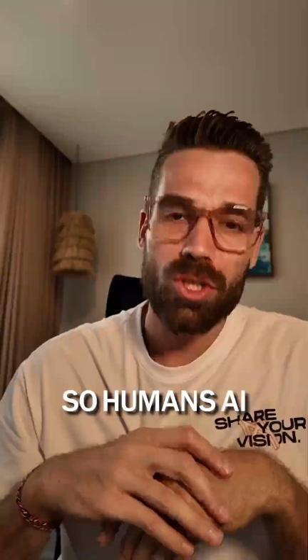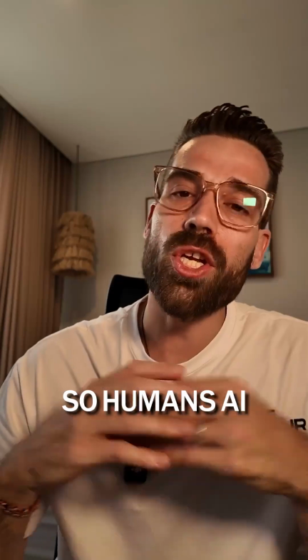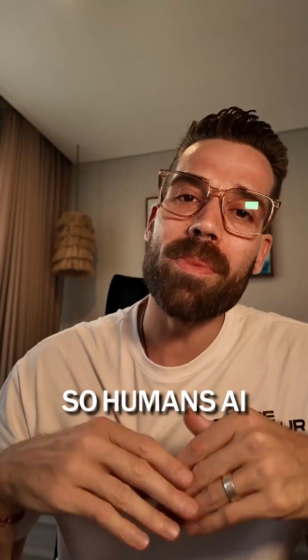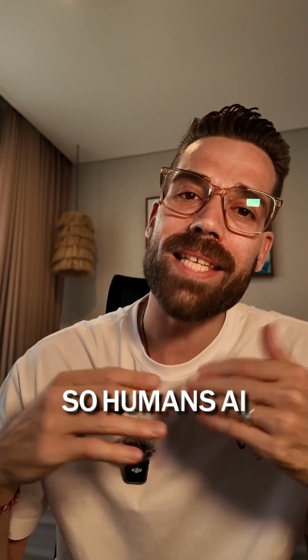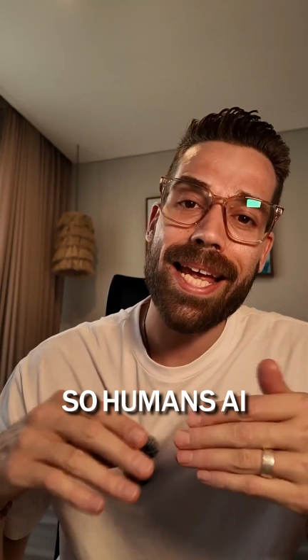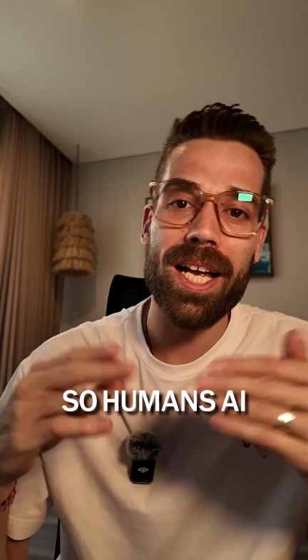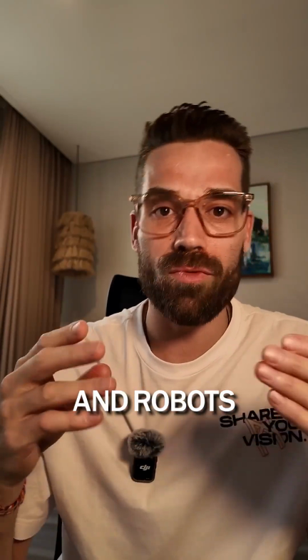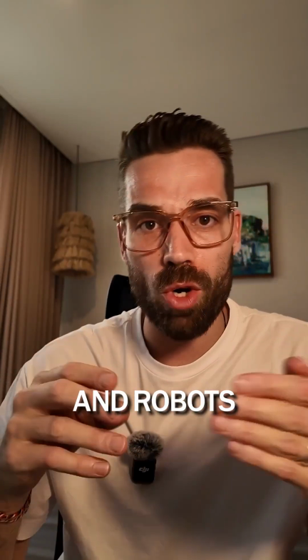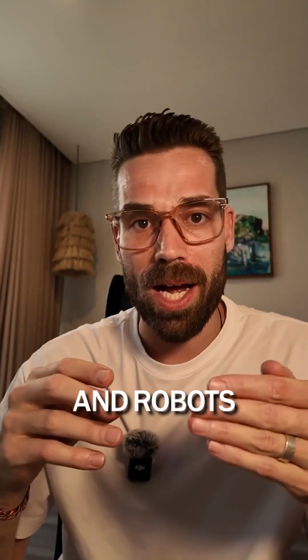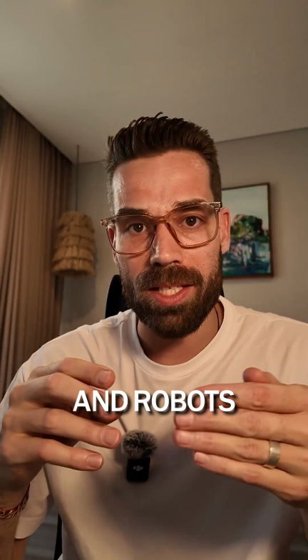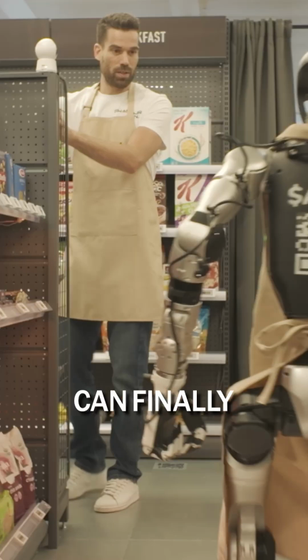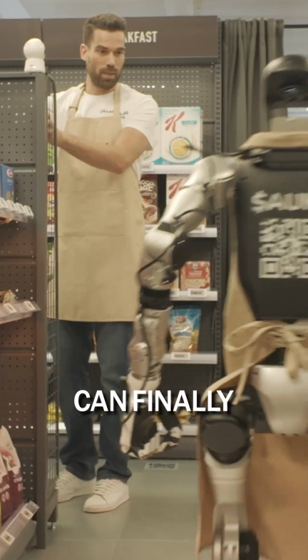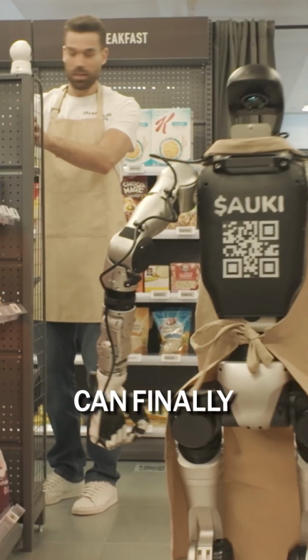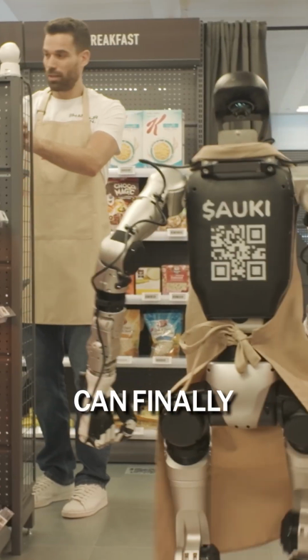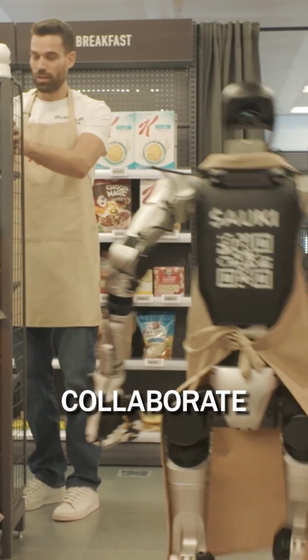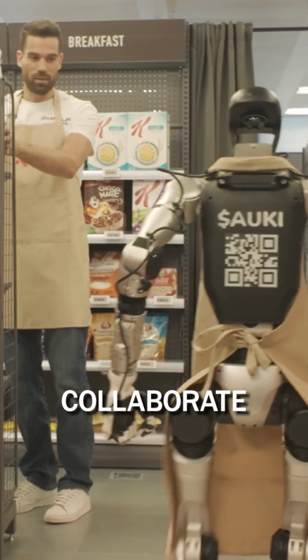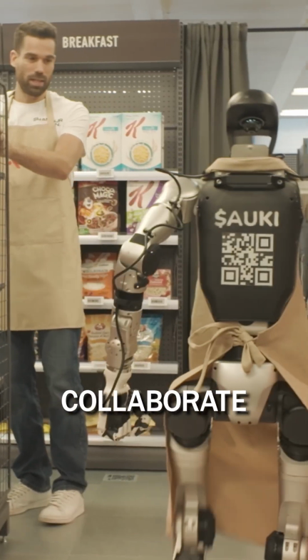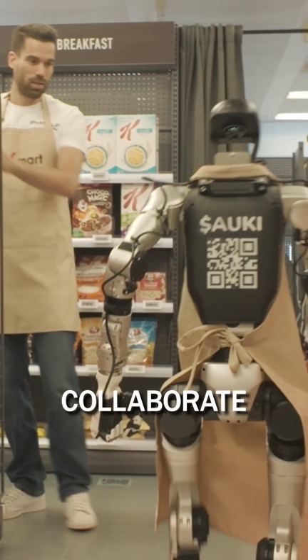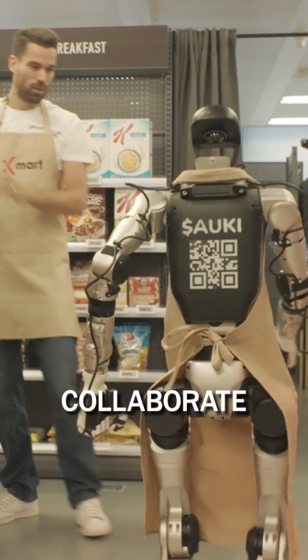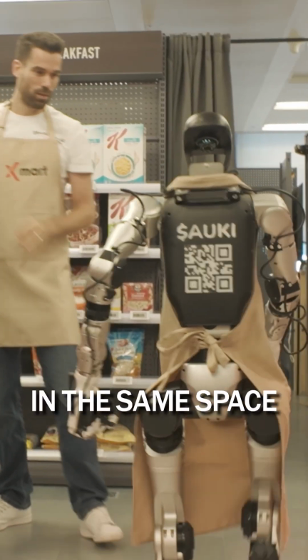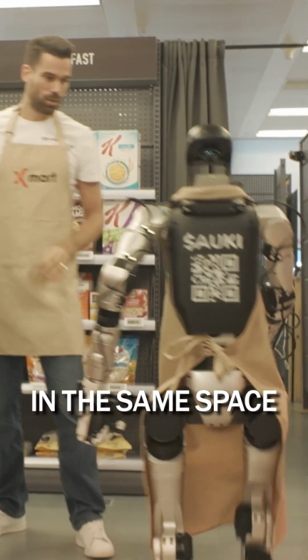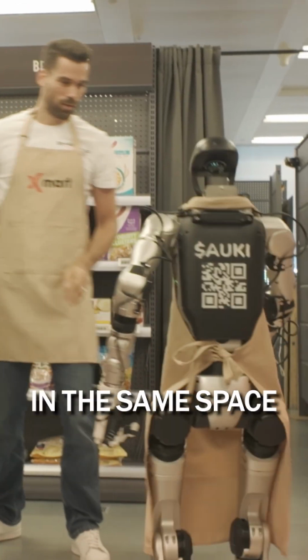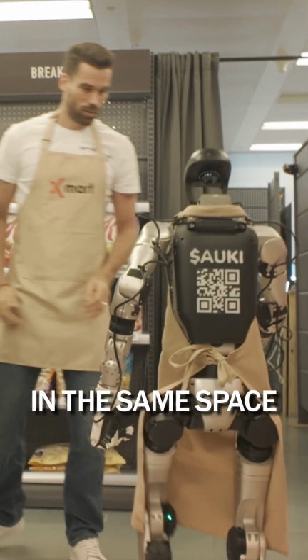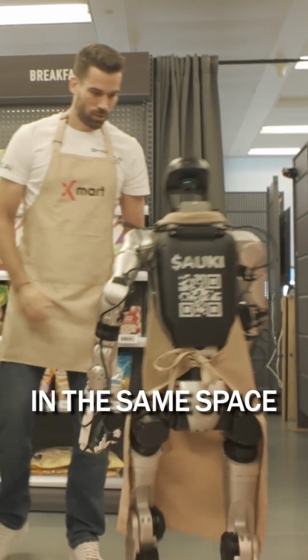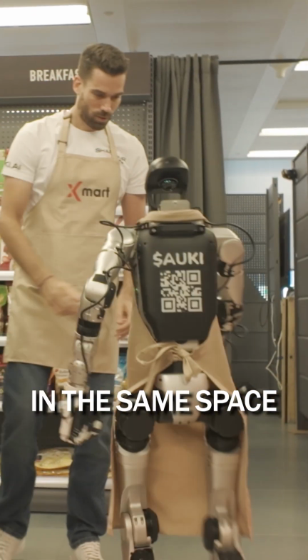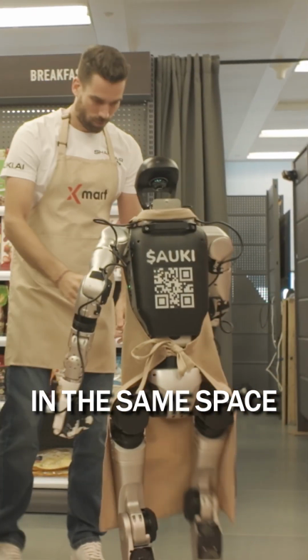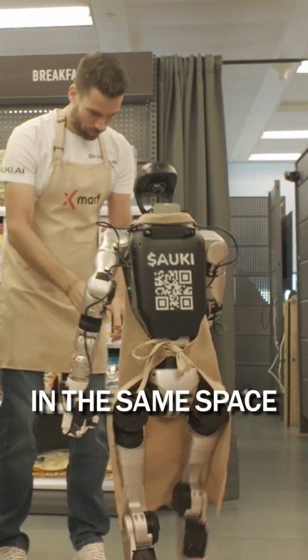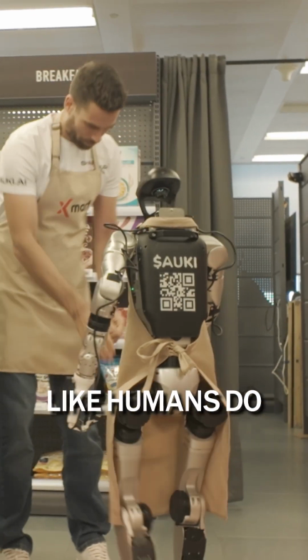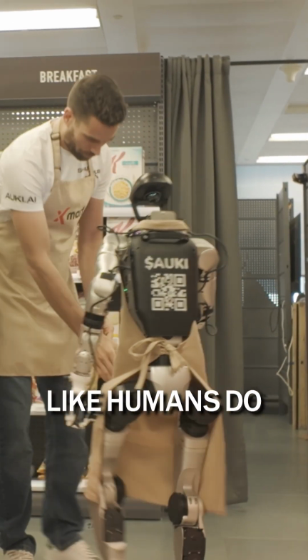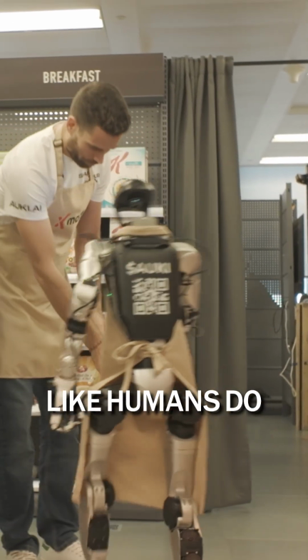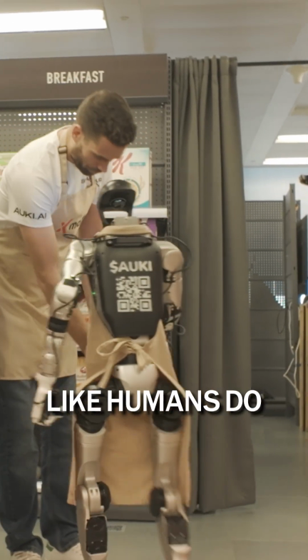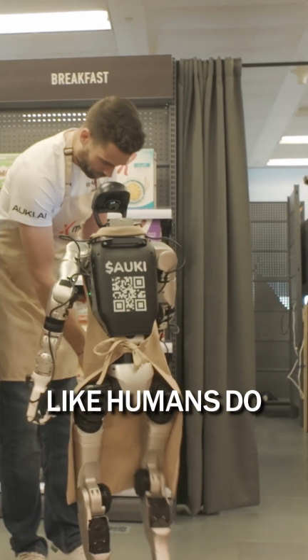So humans, AI, and robots can finally collaborate in the same space, like humans do. And this is why this demo is so important.